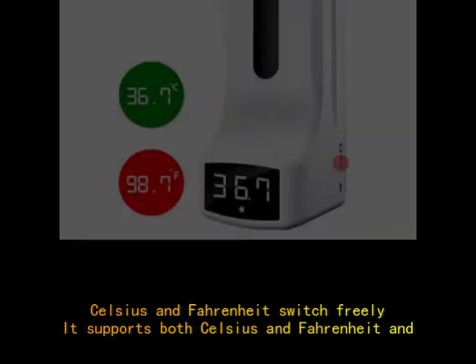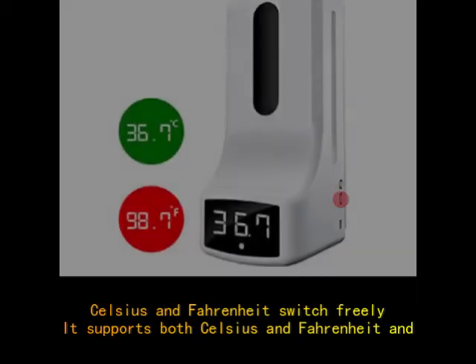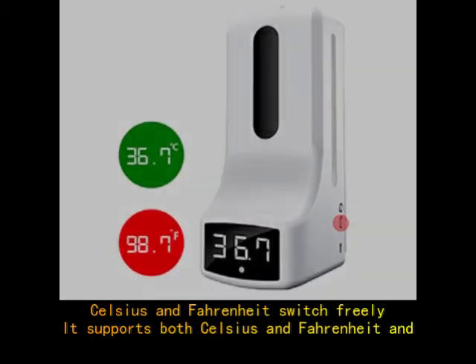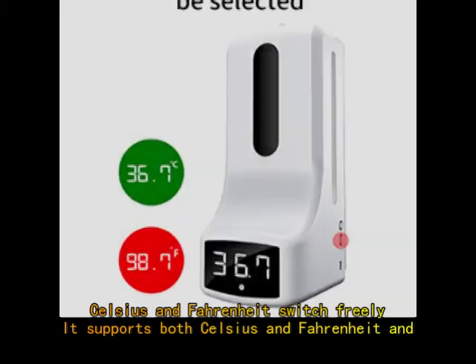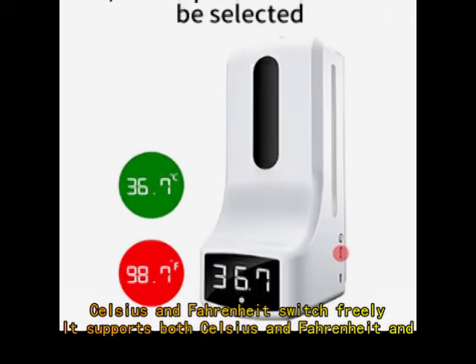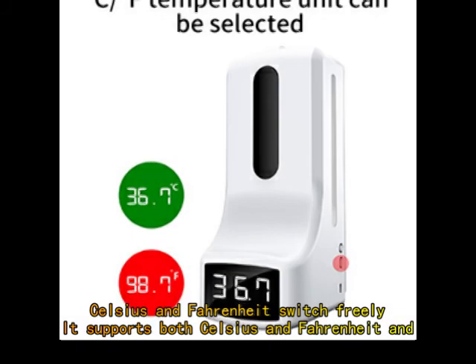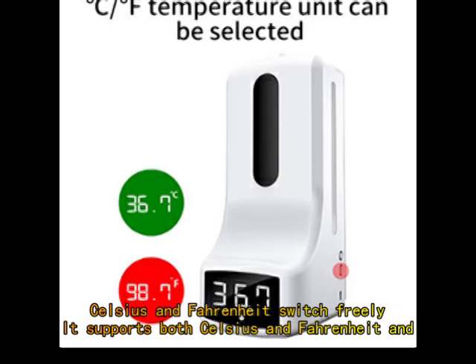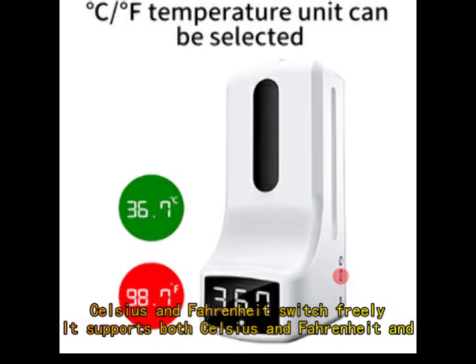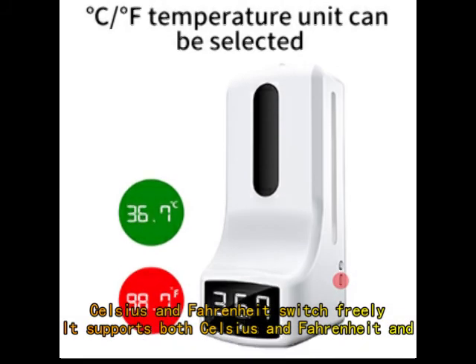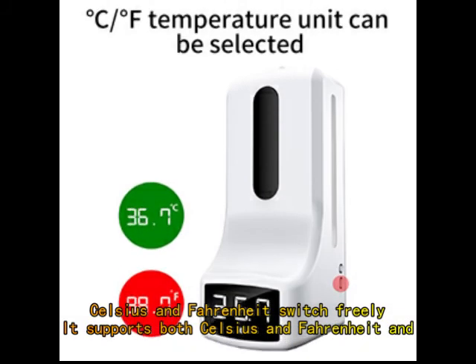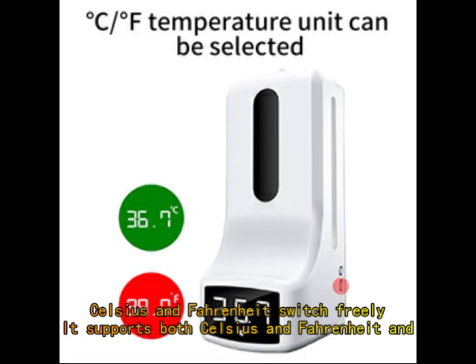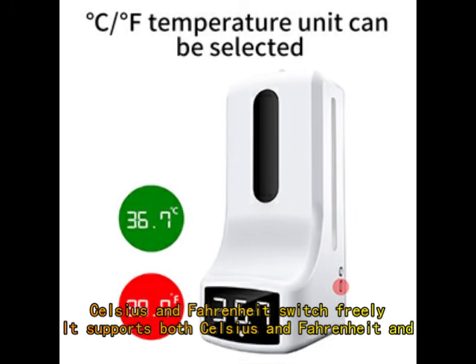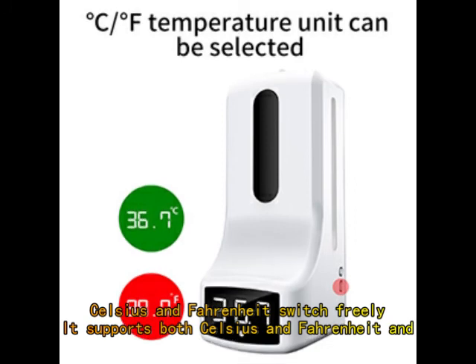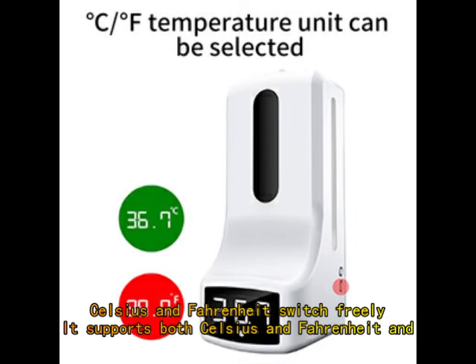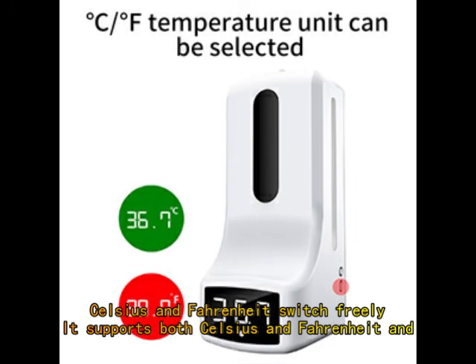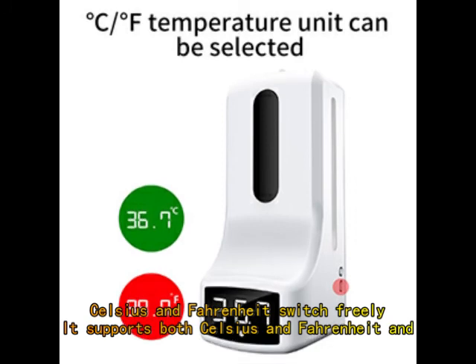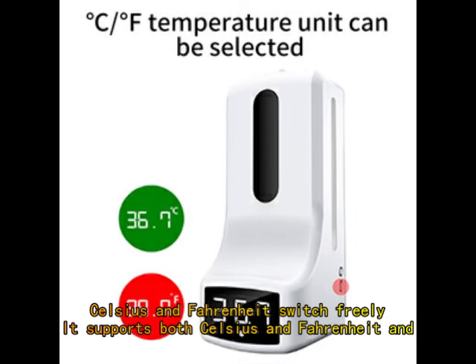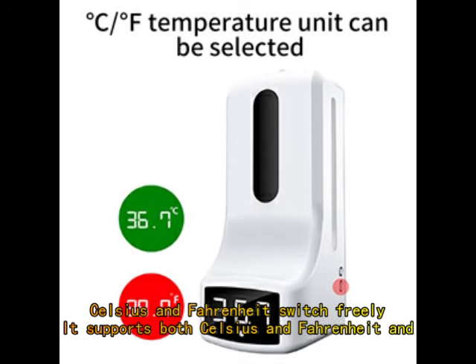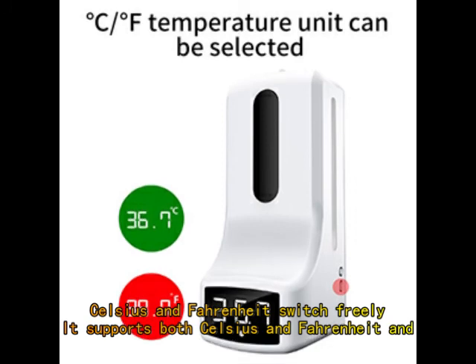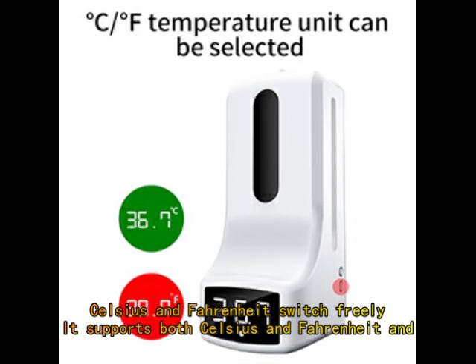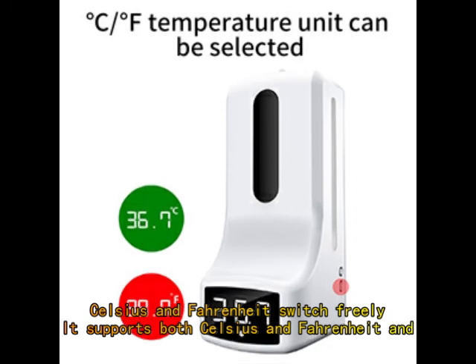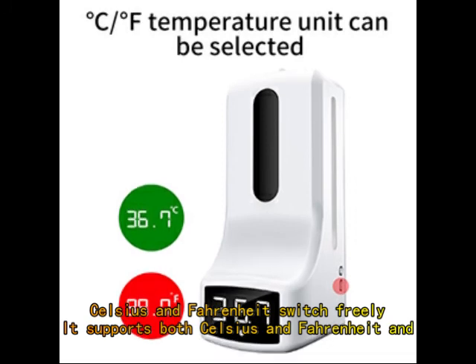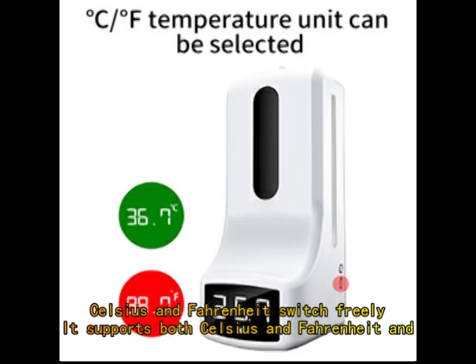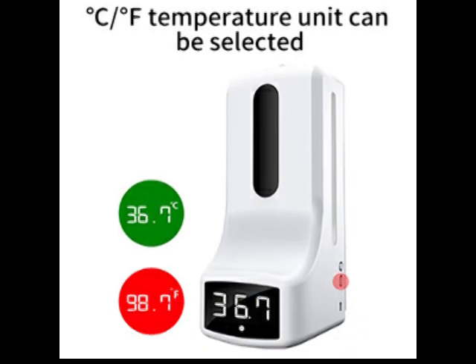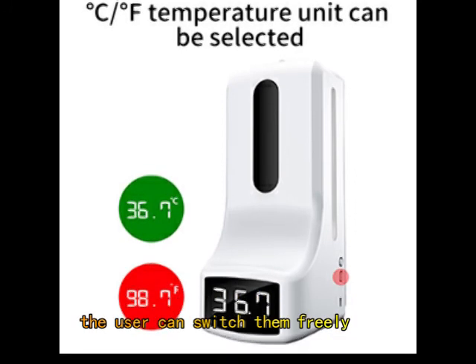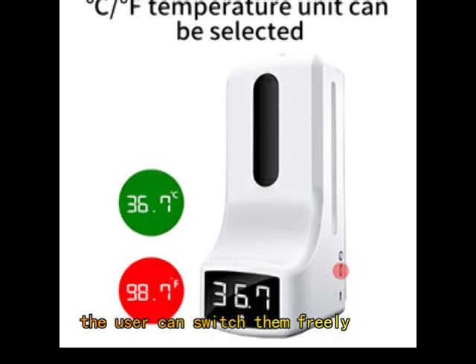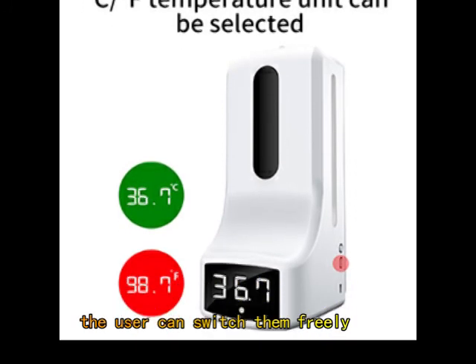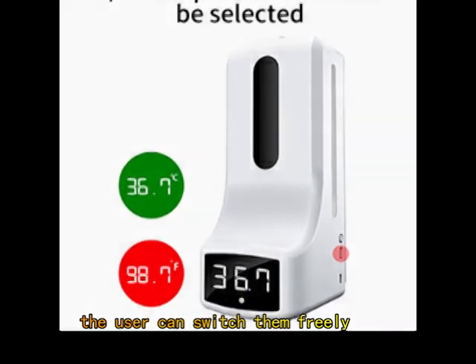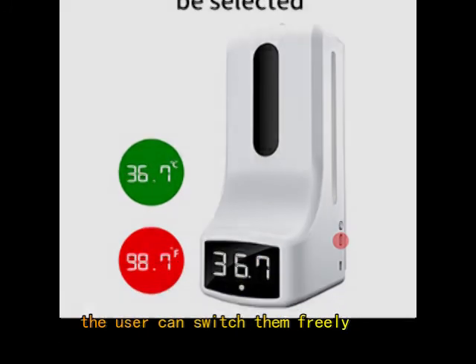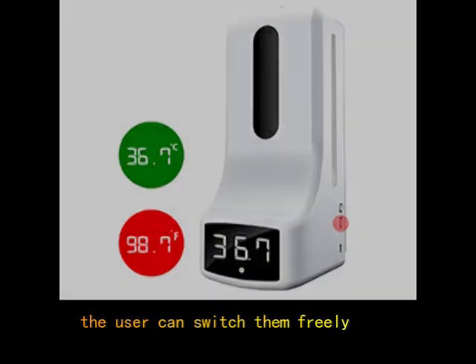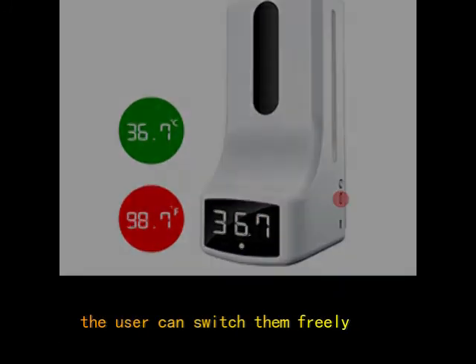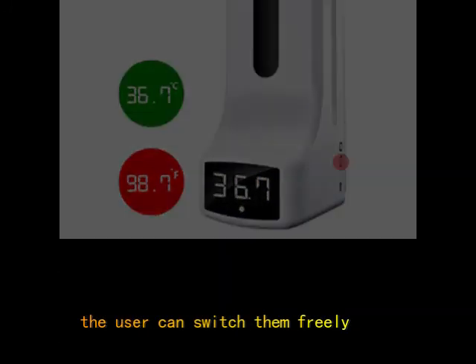Celsius and Fahrenheit Switch: it supports both Celsius and Fahrenheit, and the user can switch between them freely.